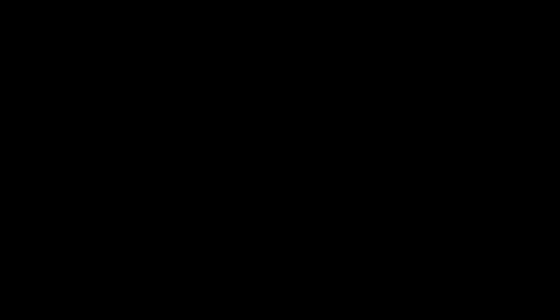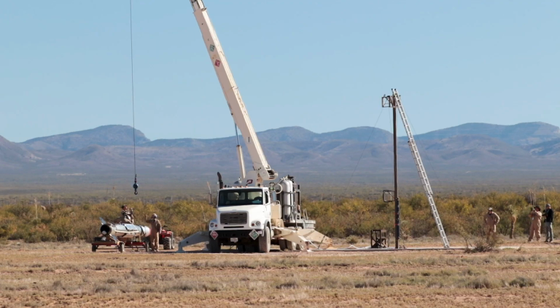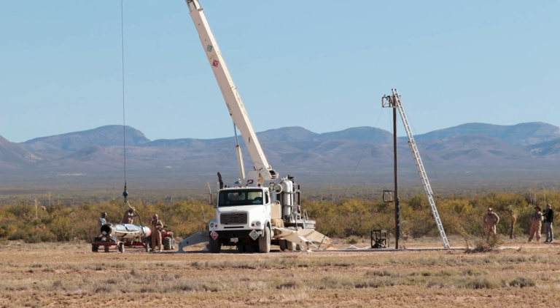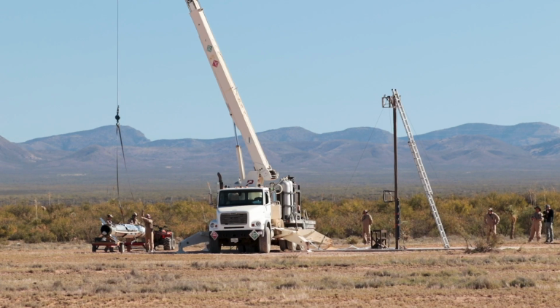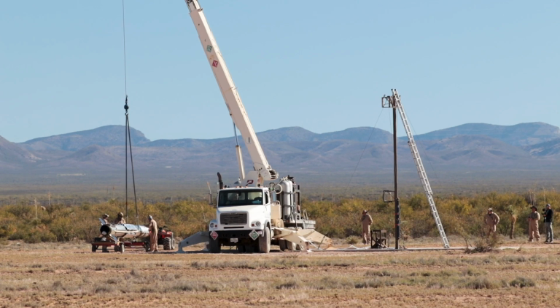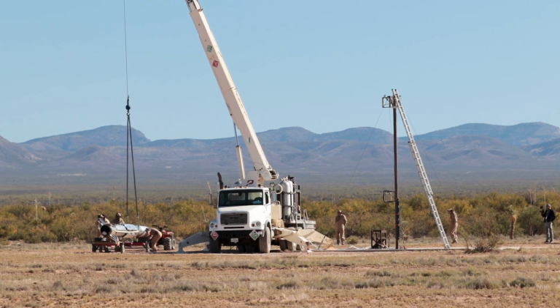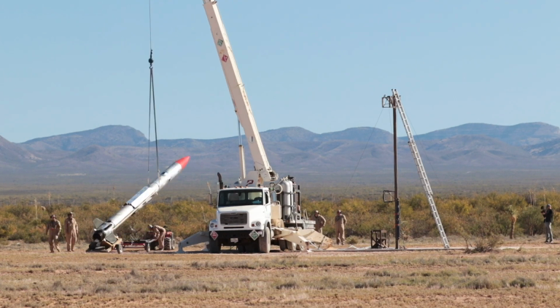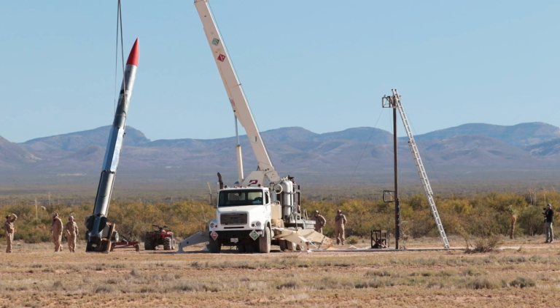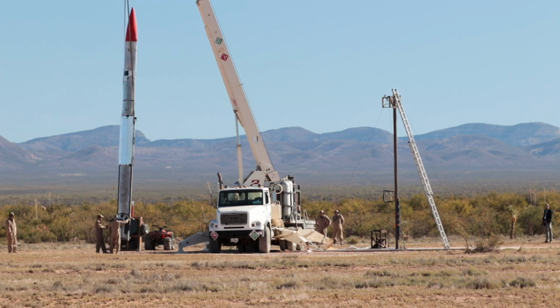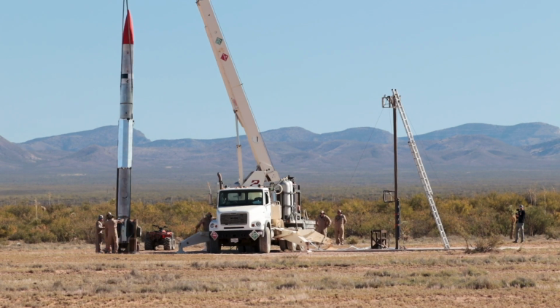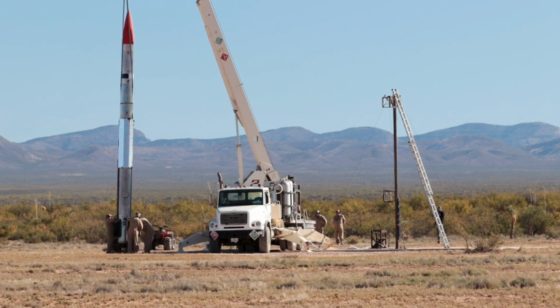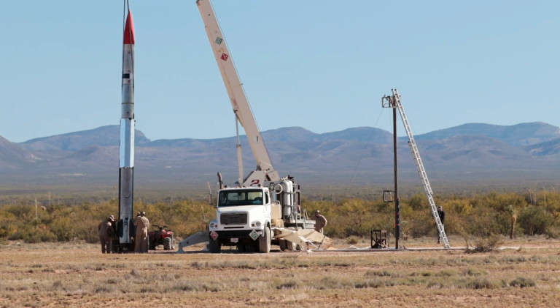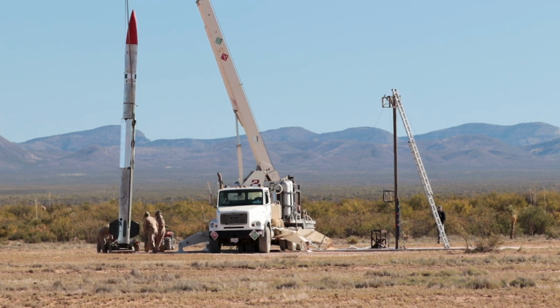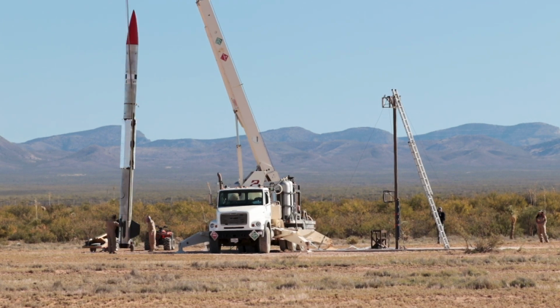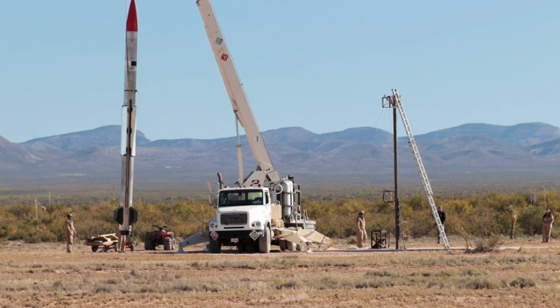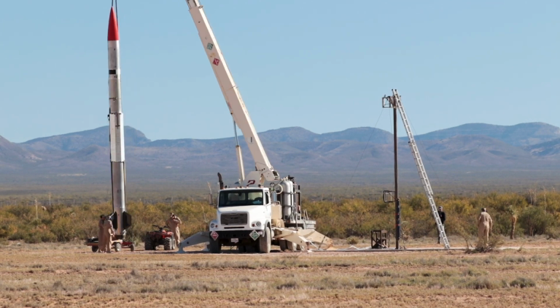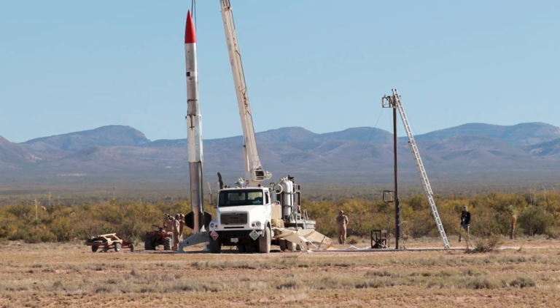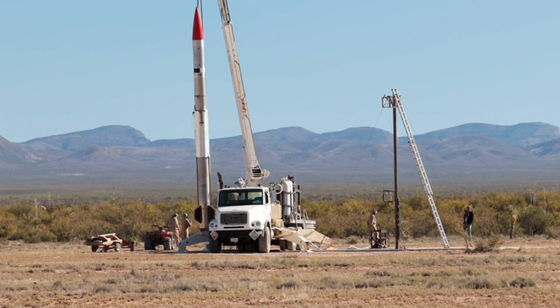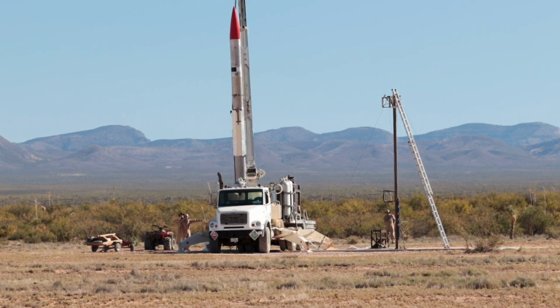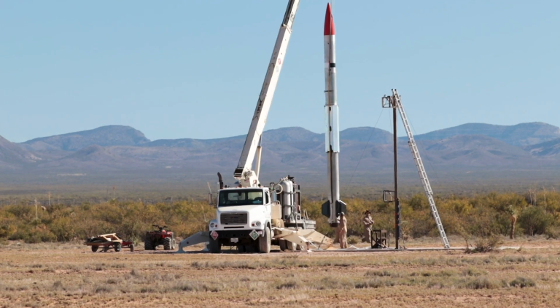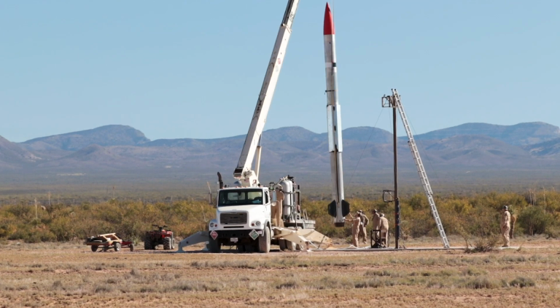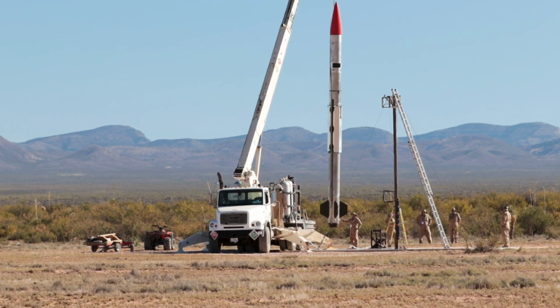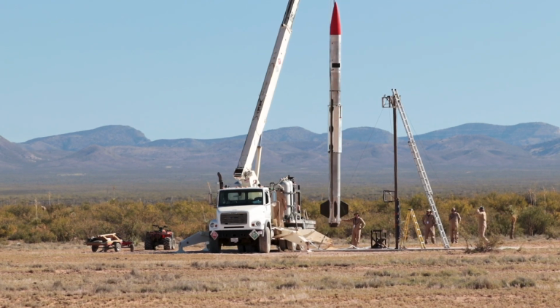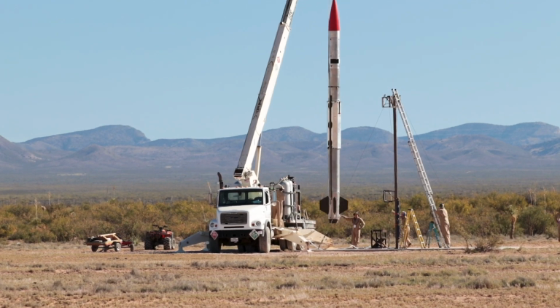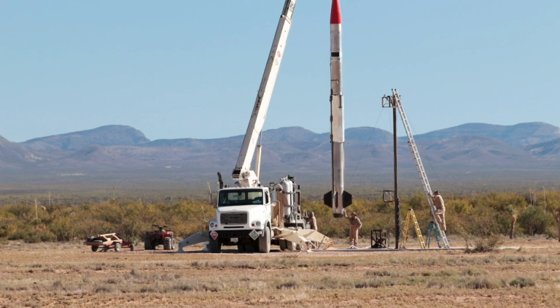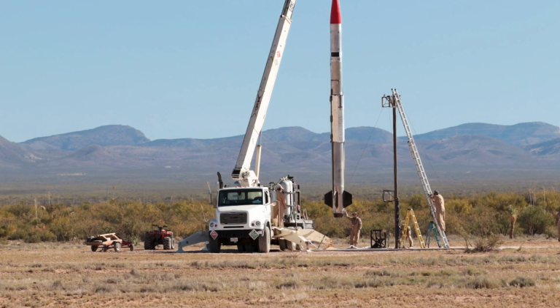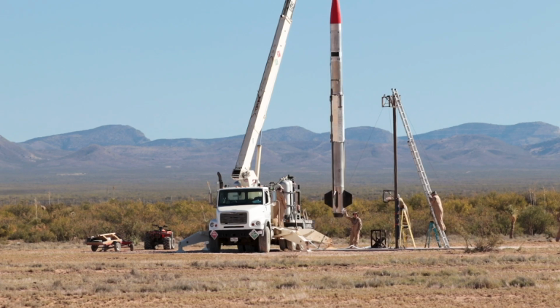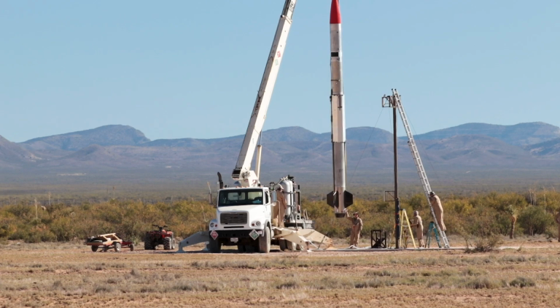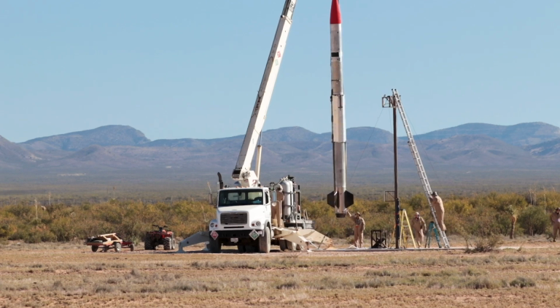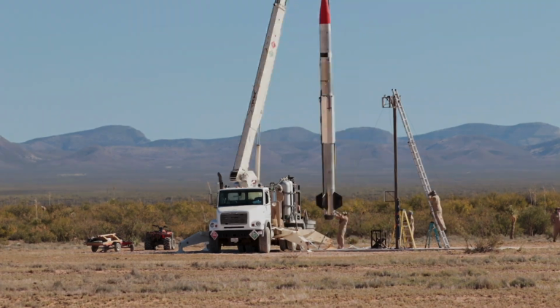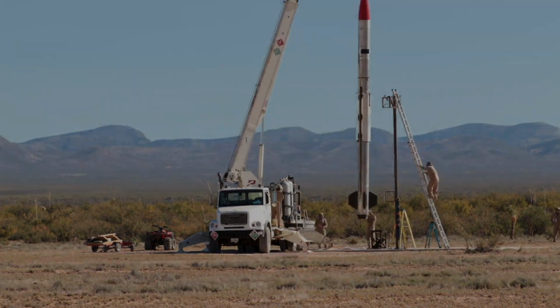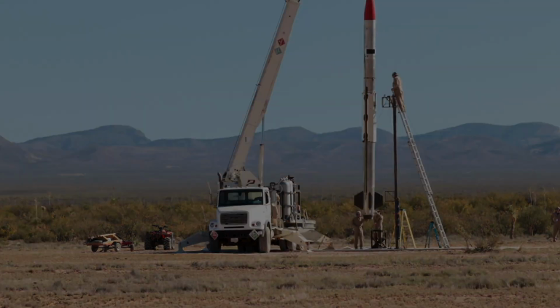Control, arm ignition sequence. Launch Control, ignition sequence is on.